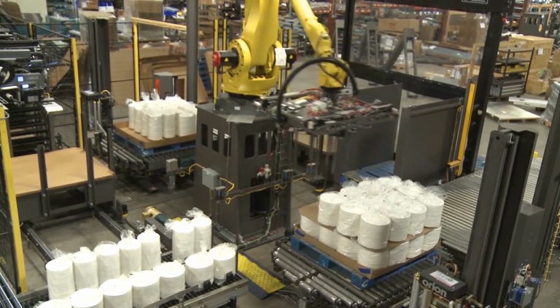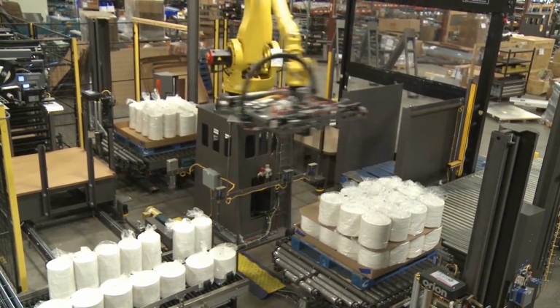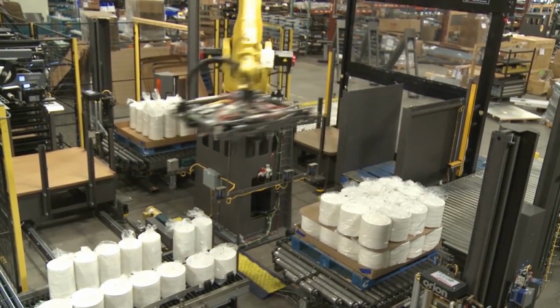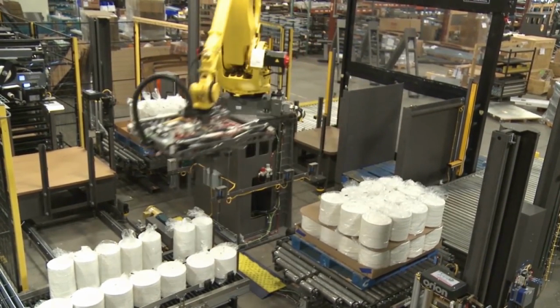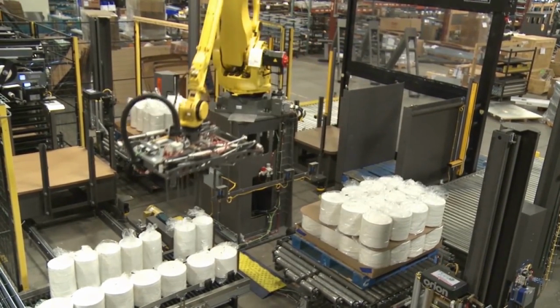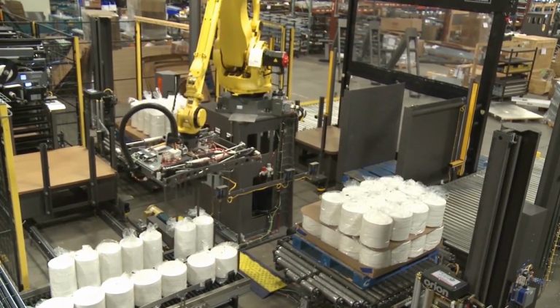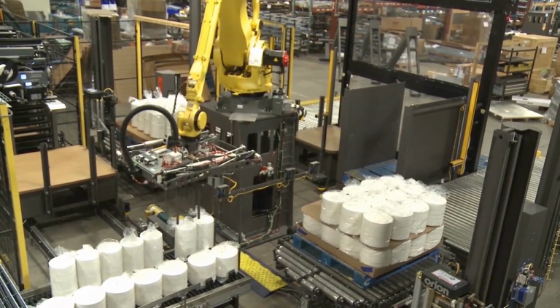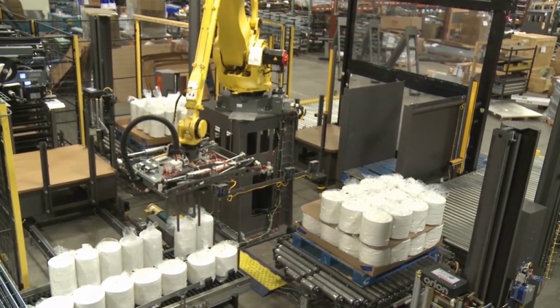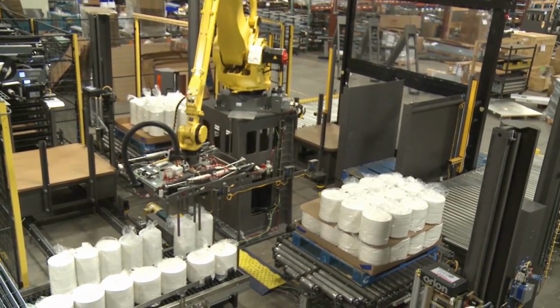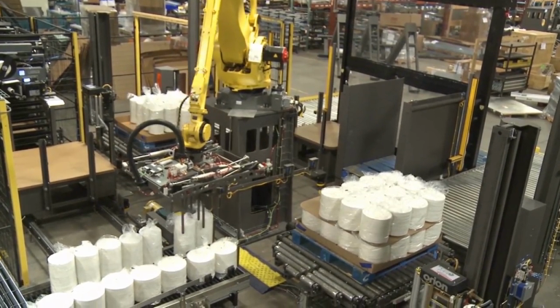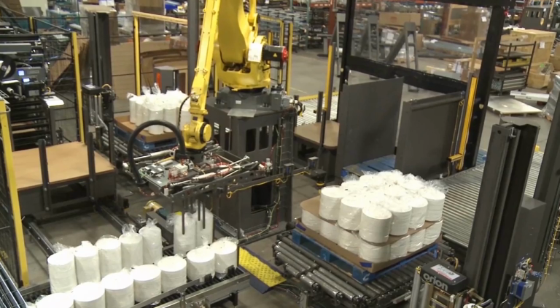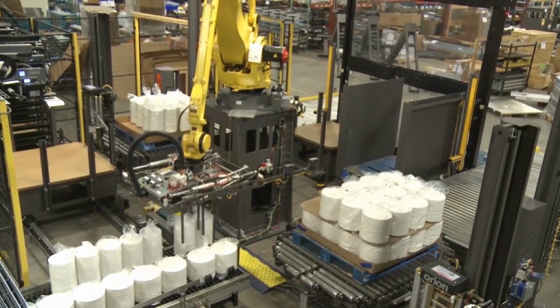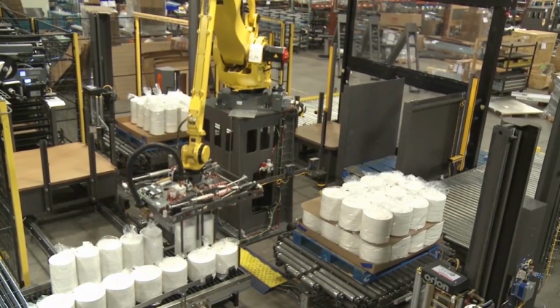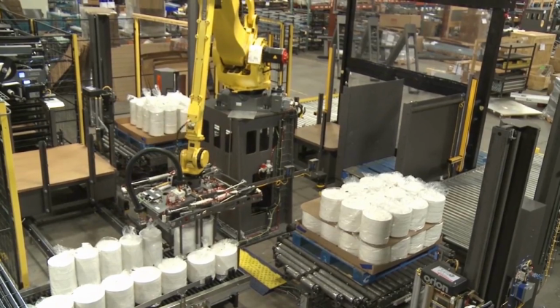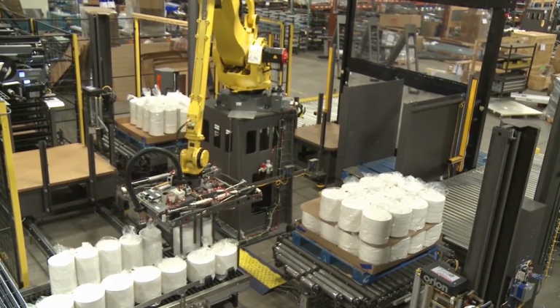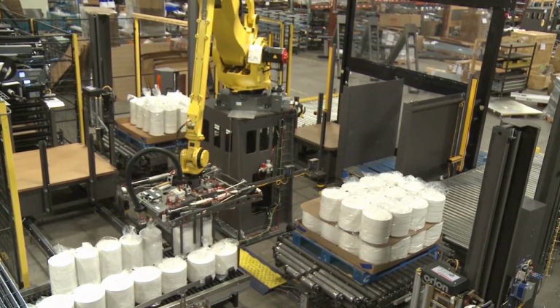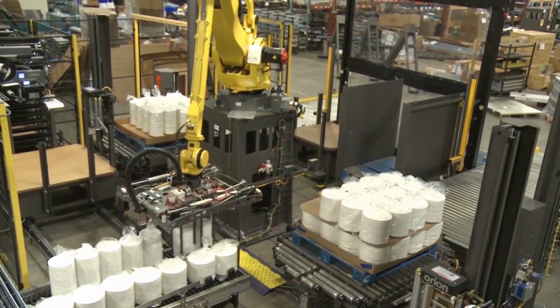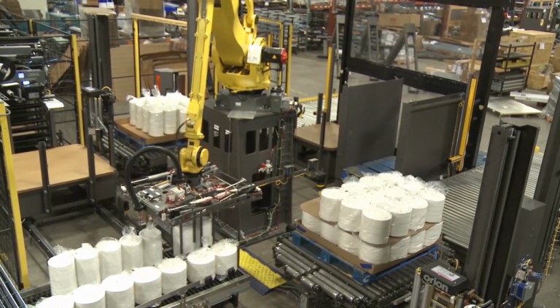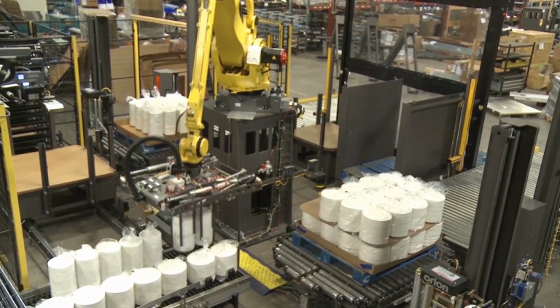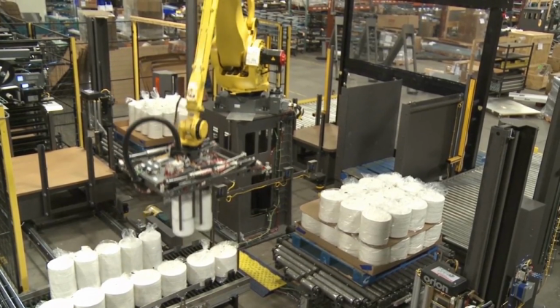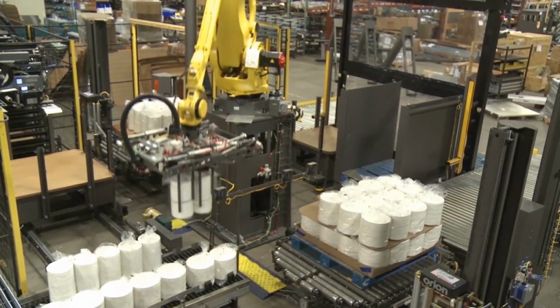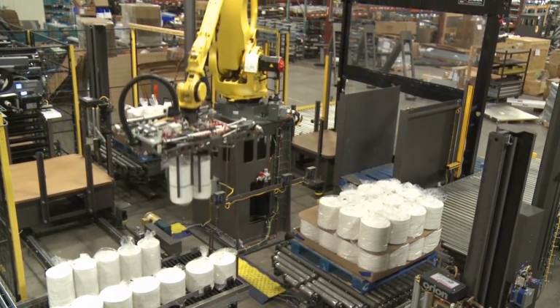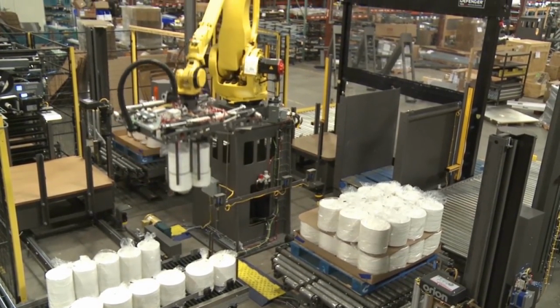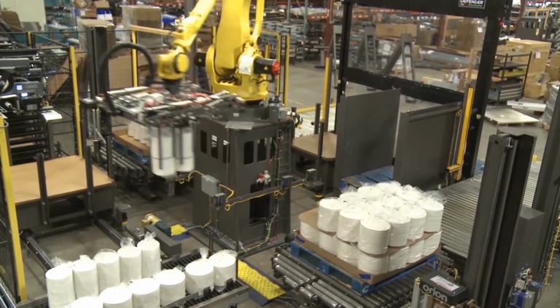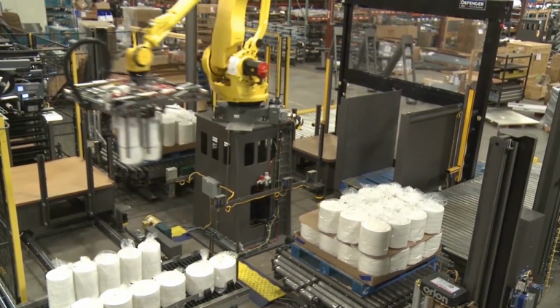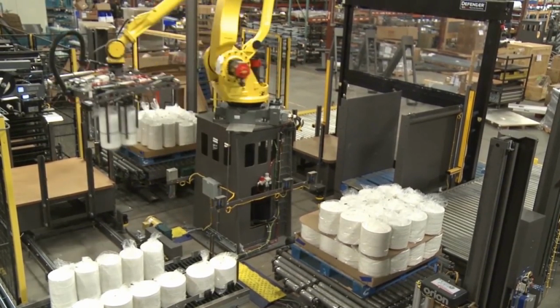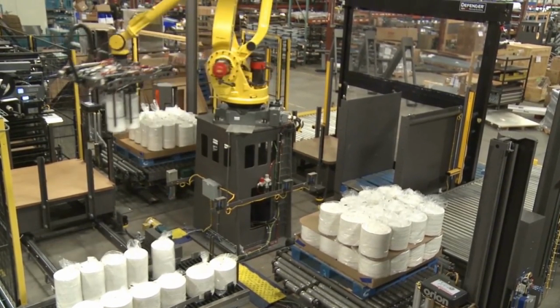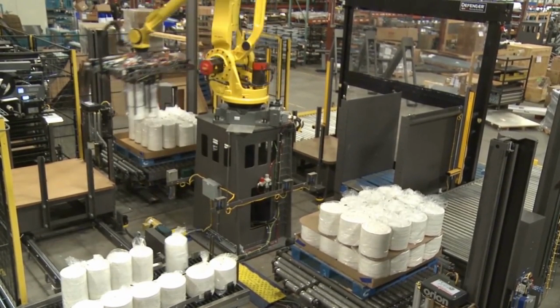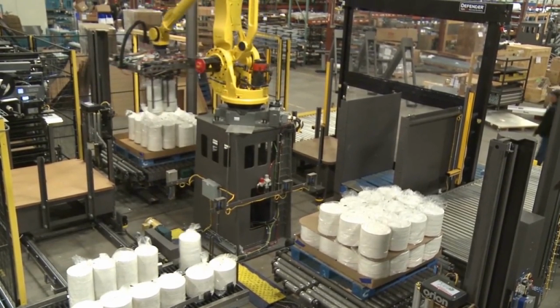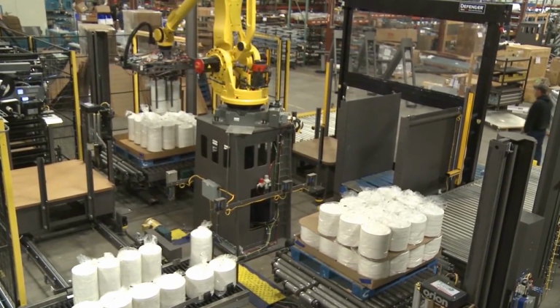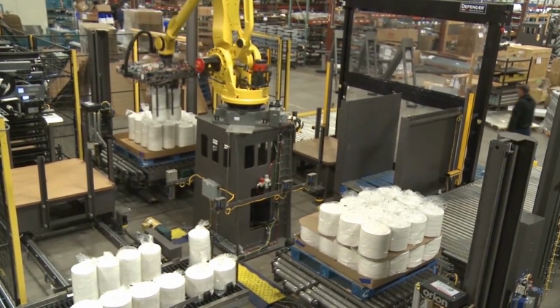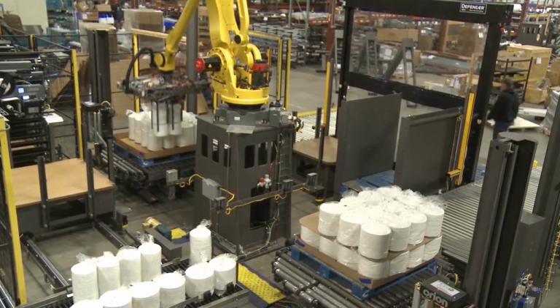The system starts as bagged stacks of paper plates are conveyed to the robot pick zone. There are bags of two different sizes.